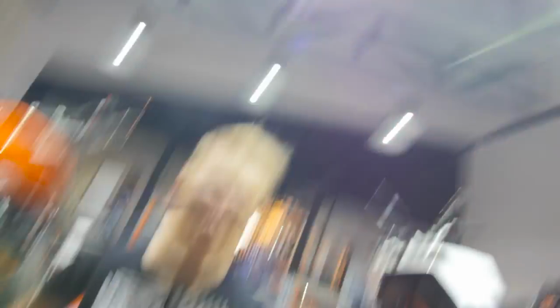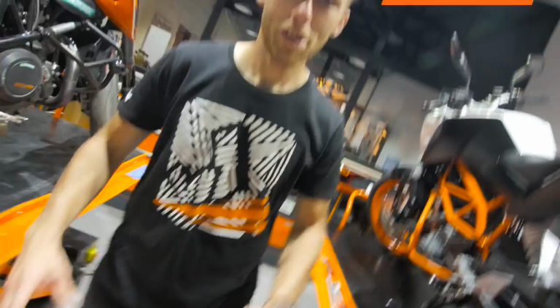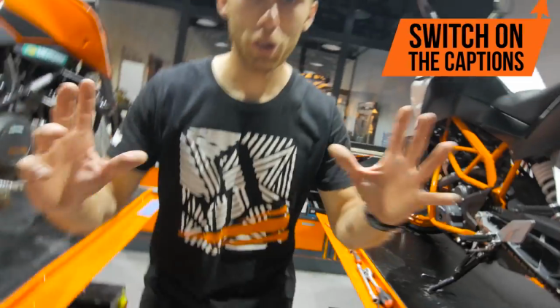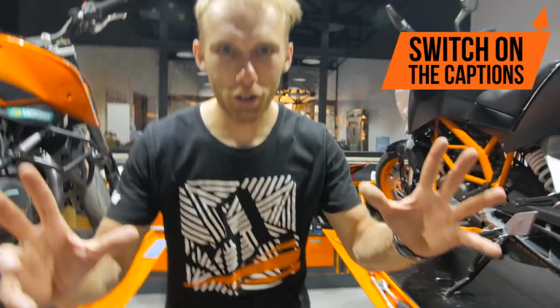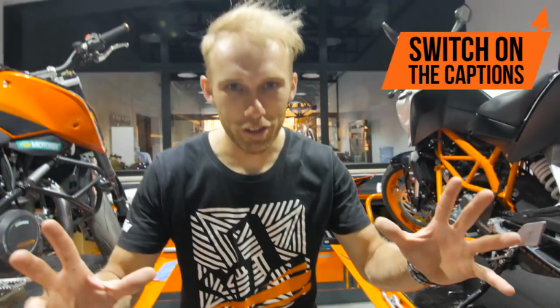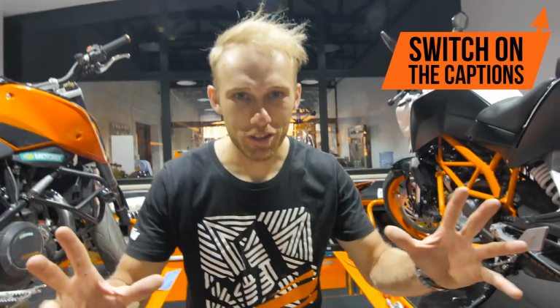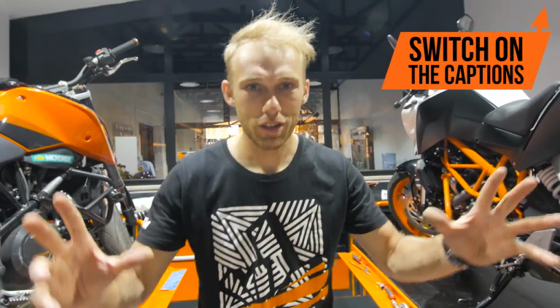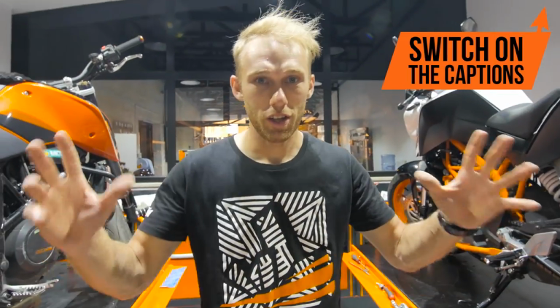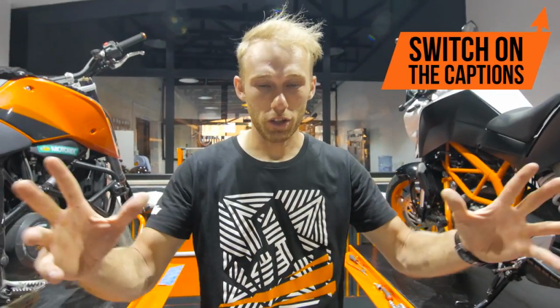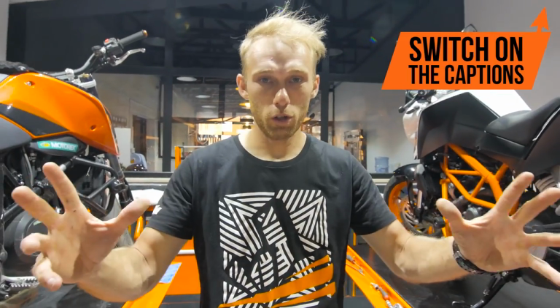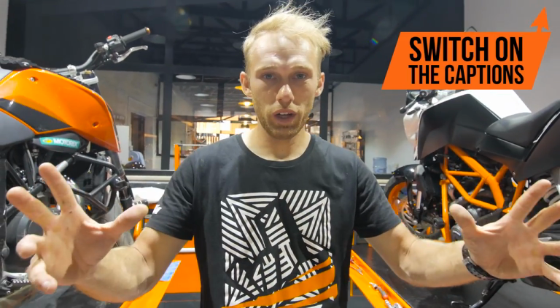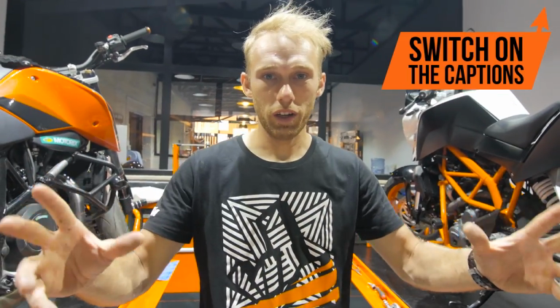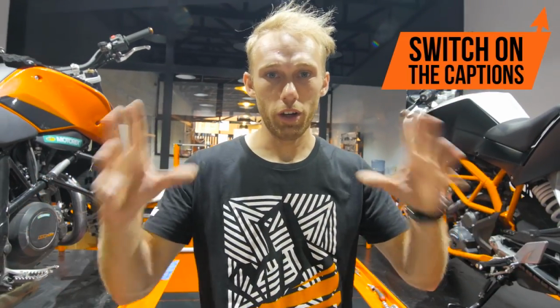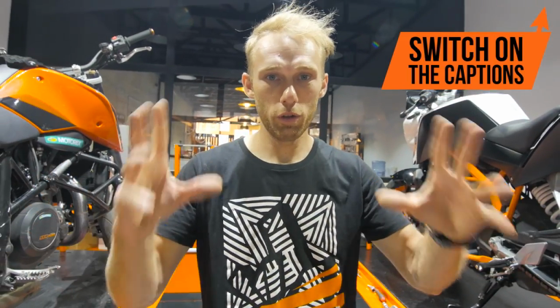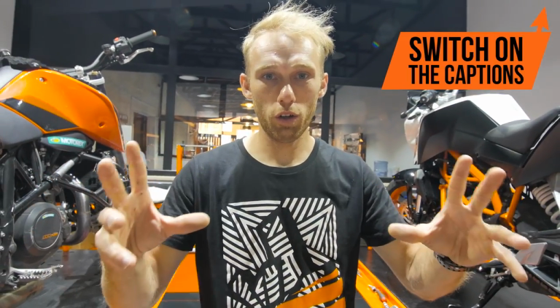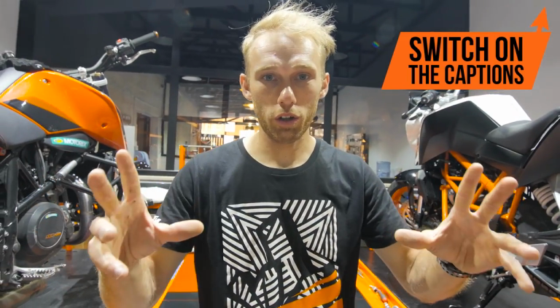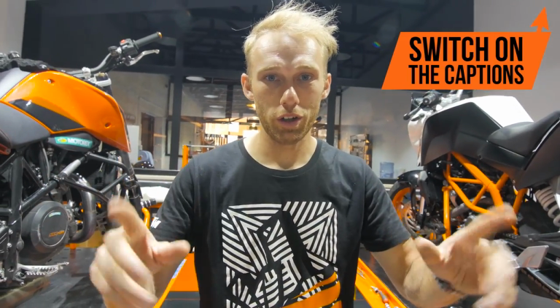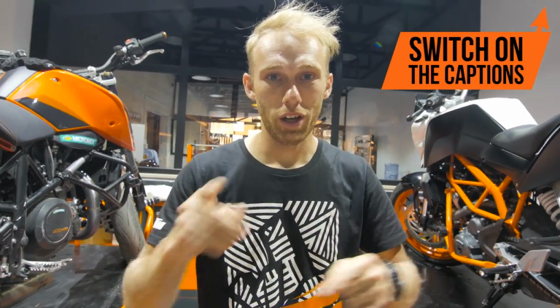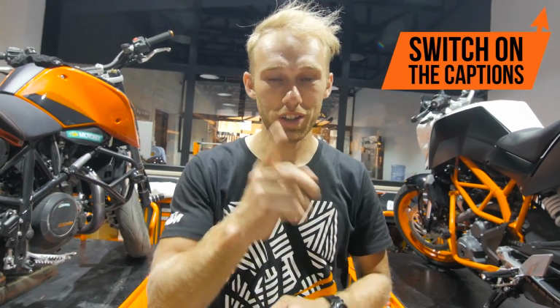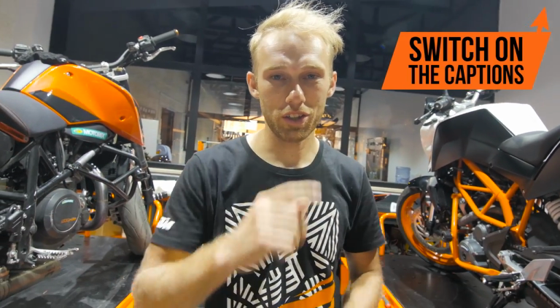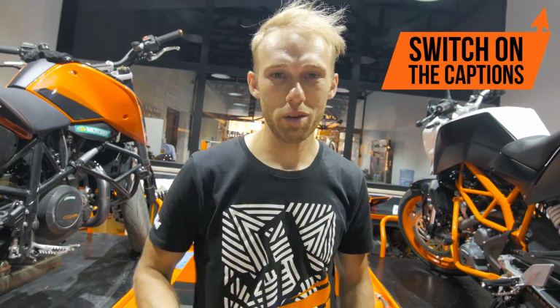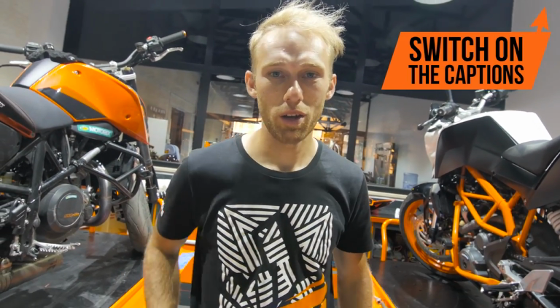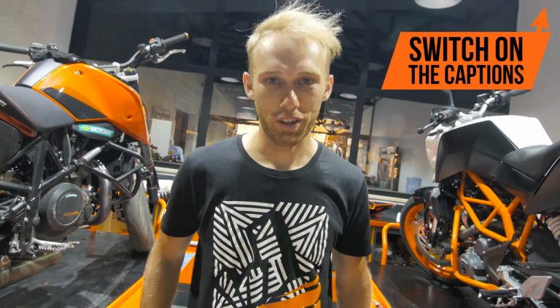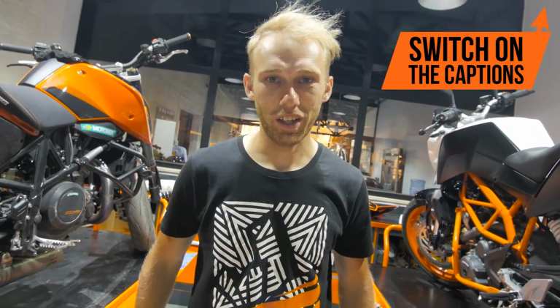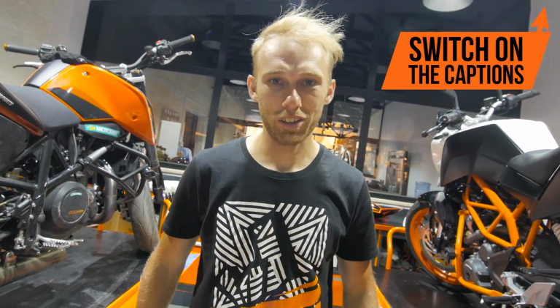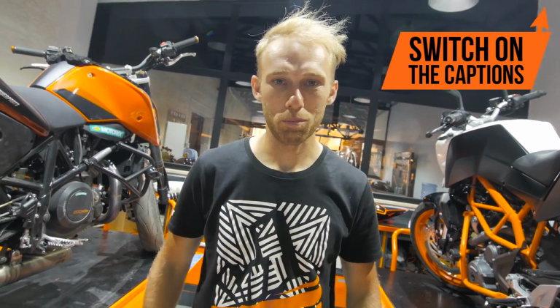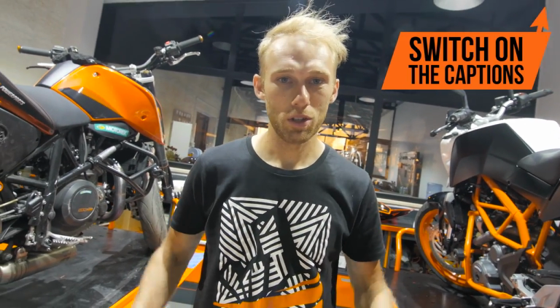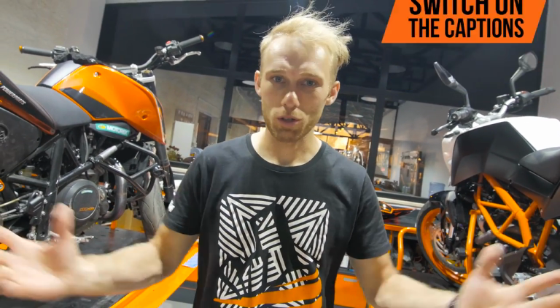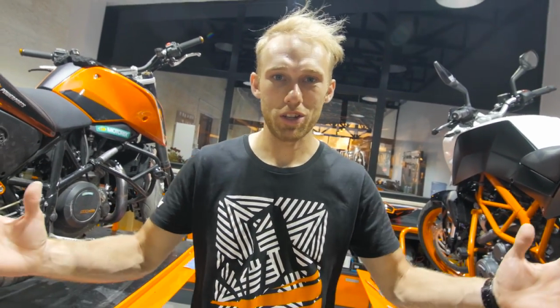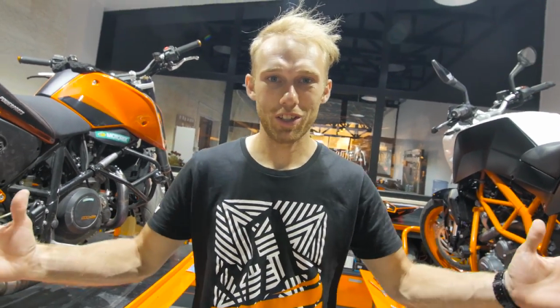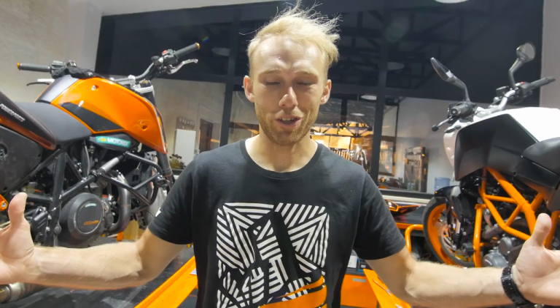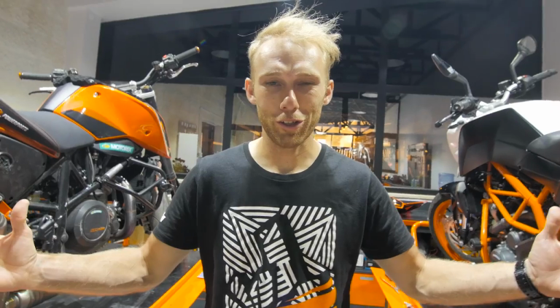Yo guys, it's a new week, a new vlog and this time a tech tip, so let's get started.